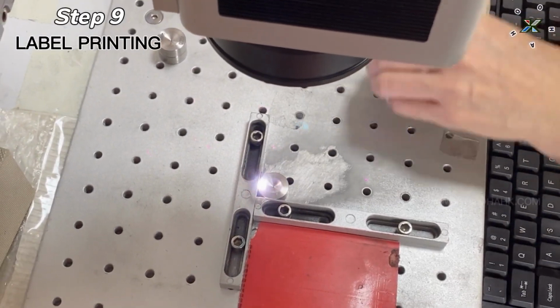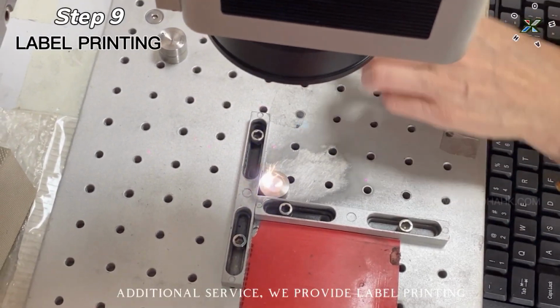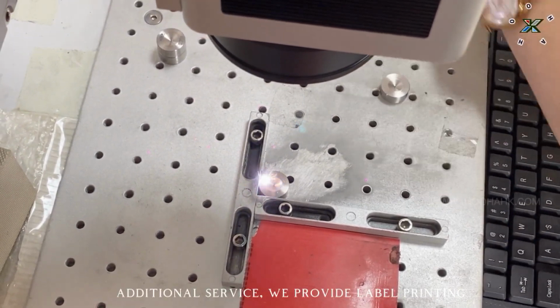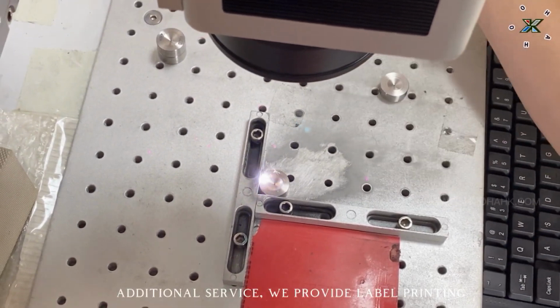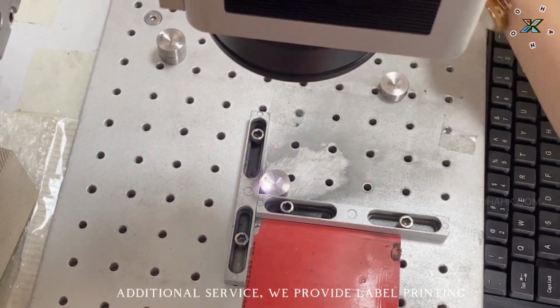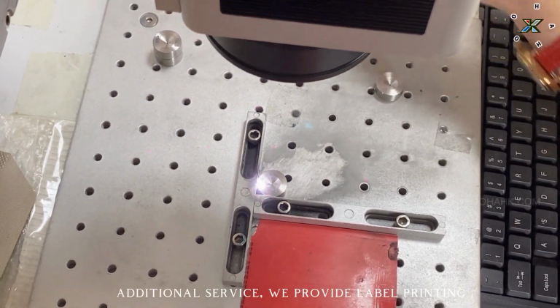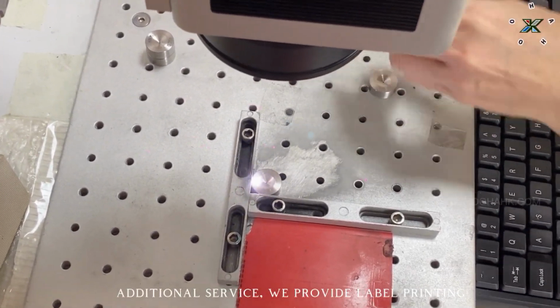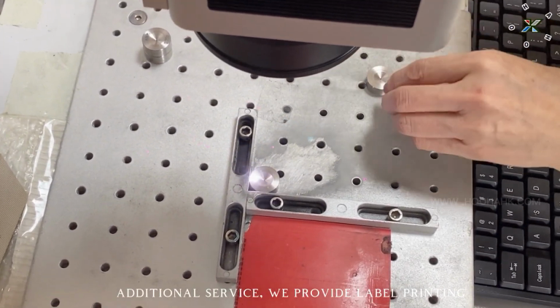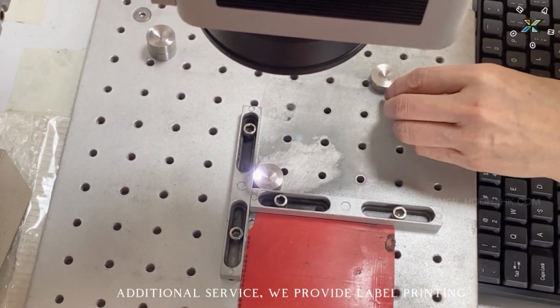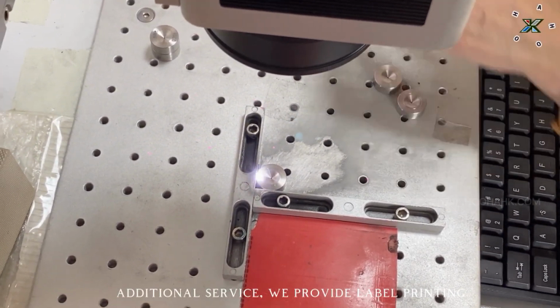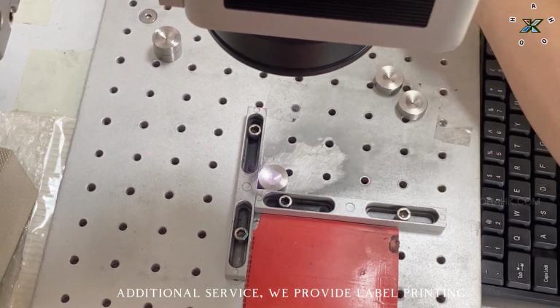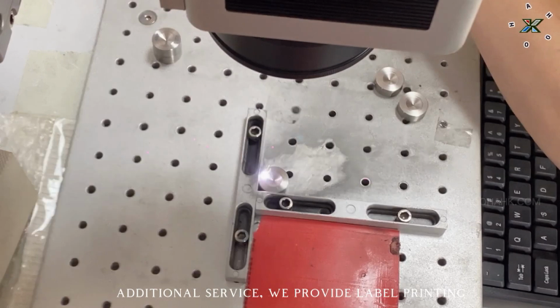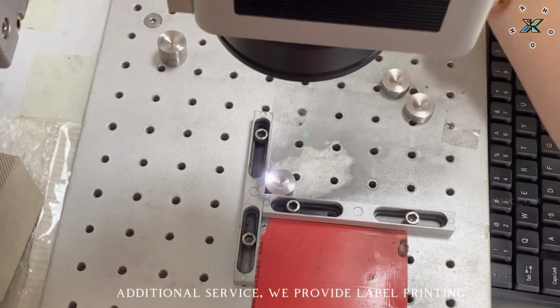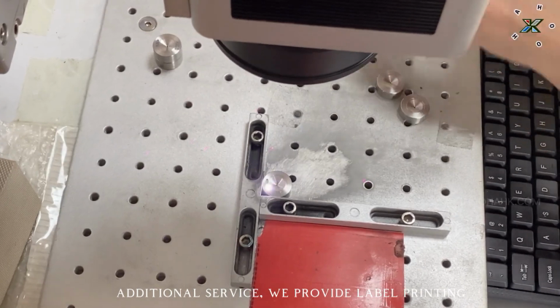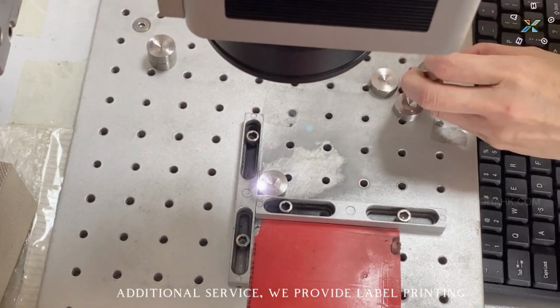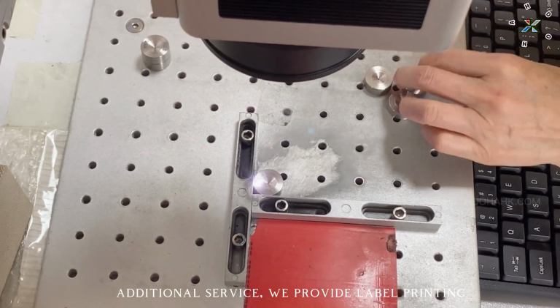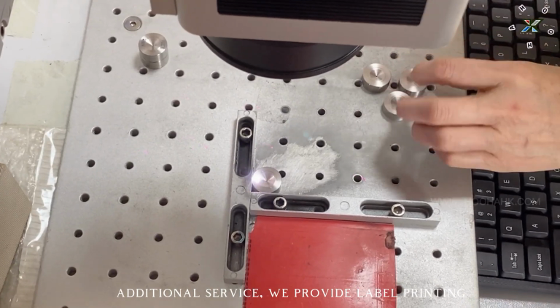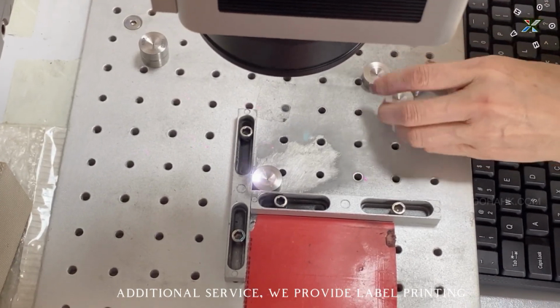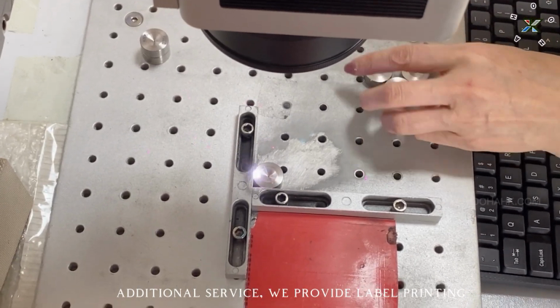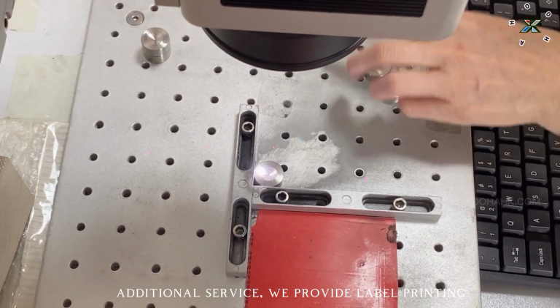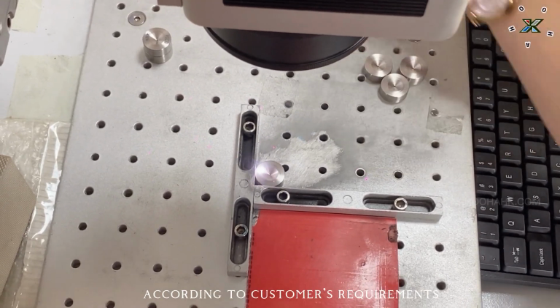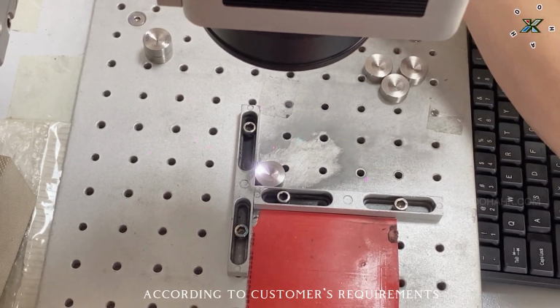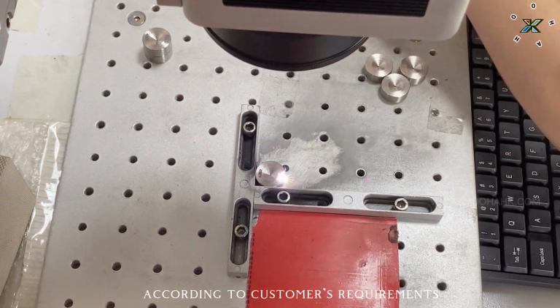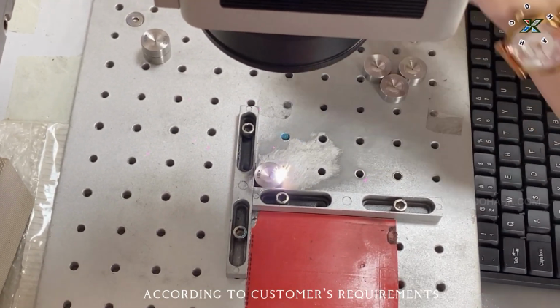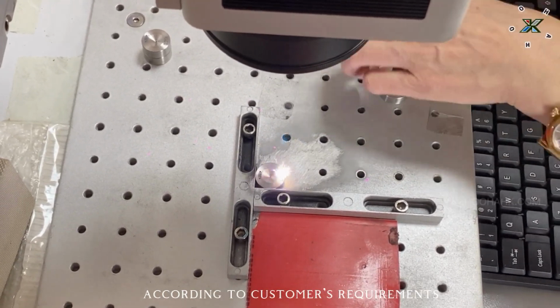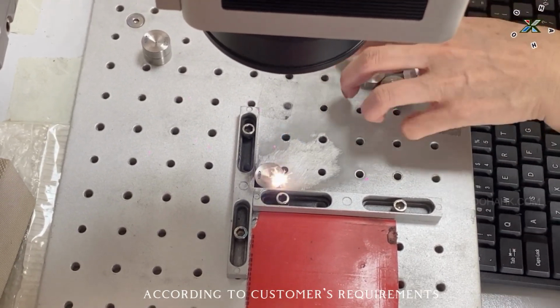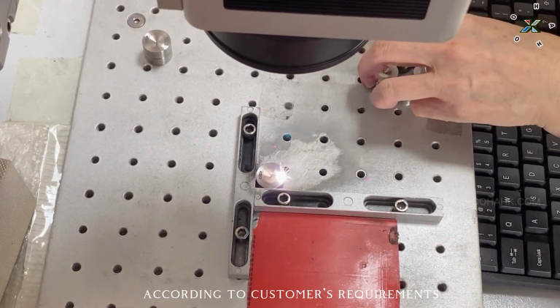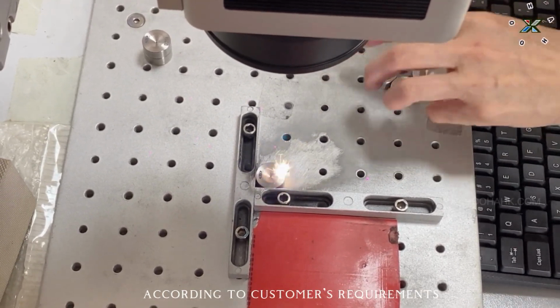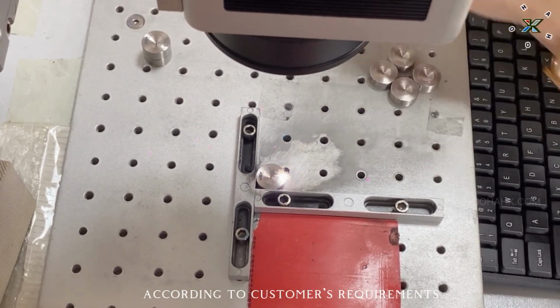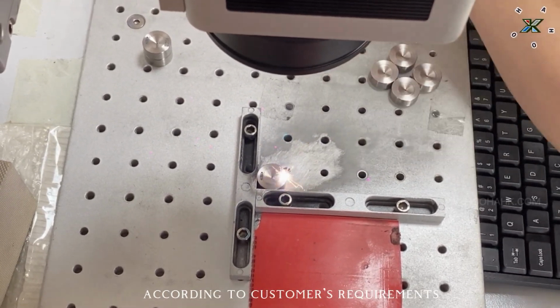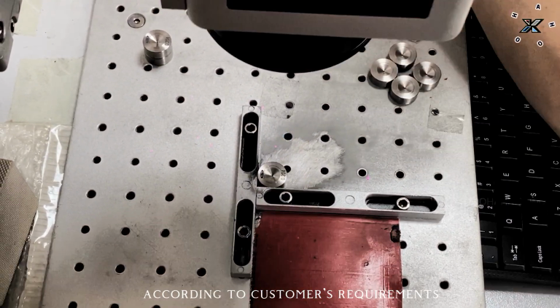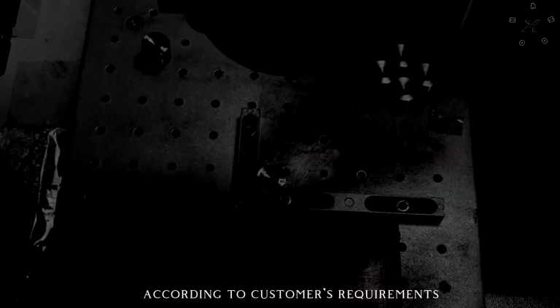As an additional service, we provide label printing according to customer's requirements.